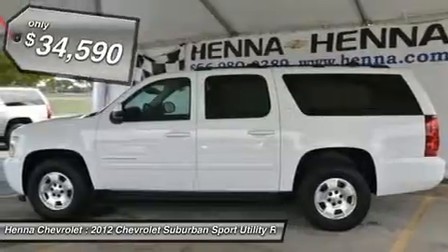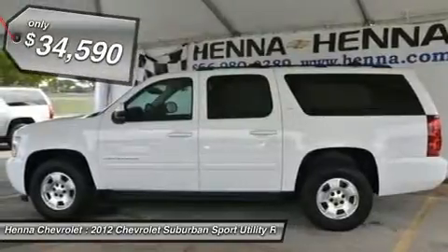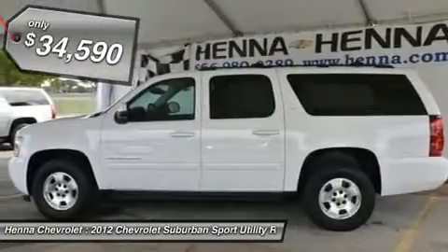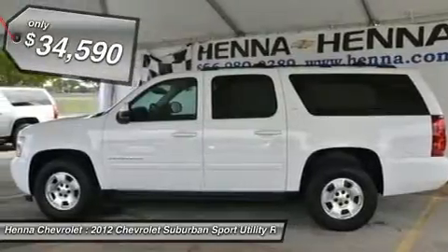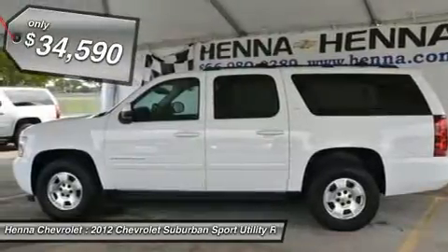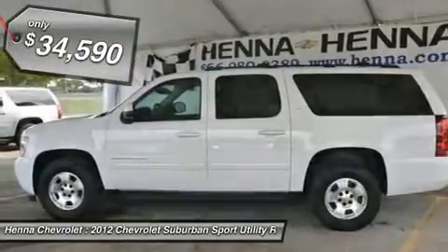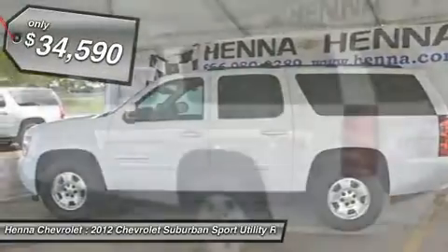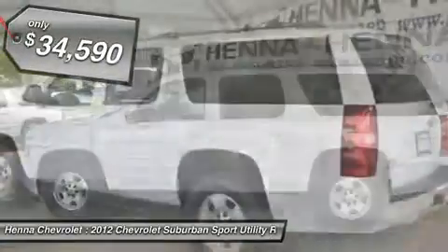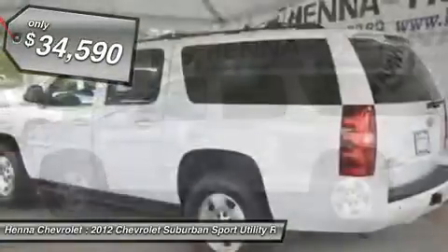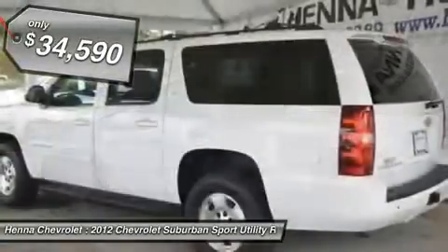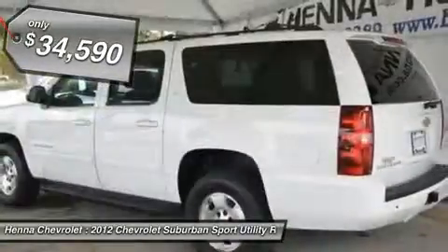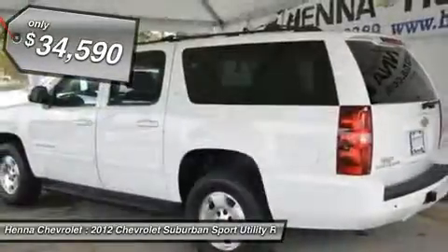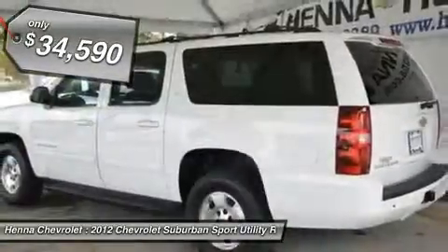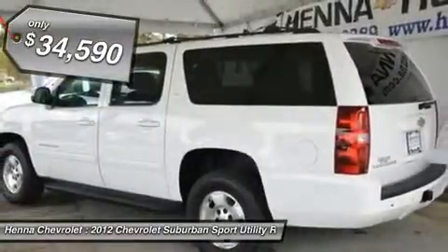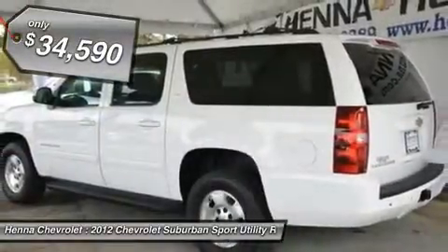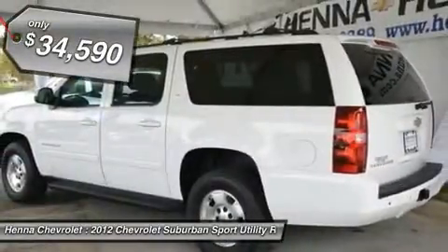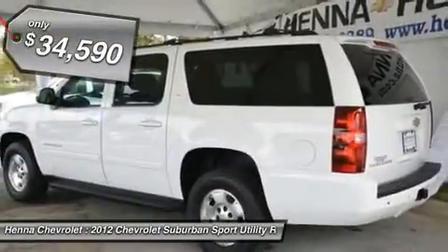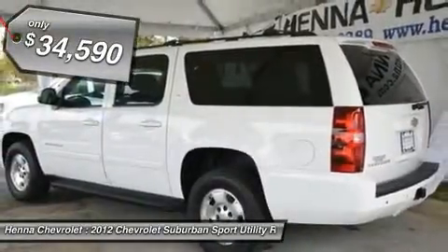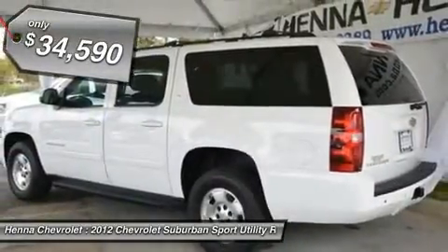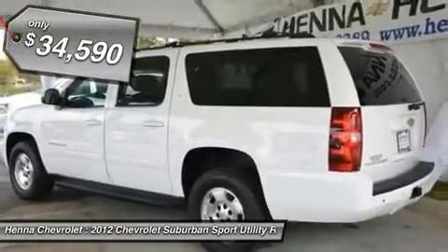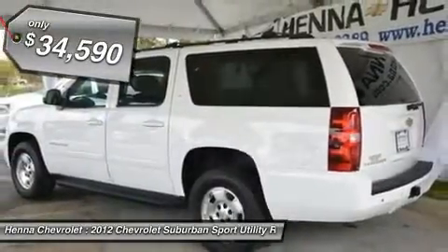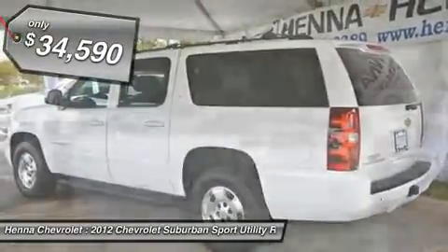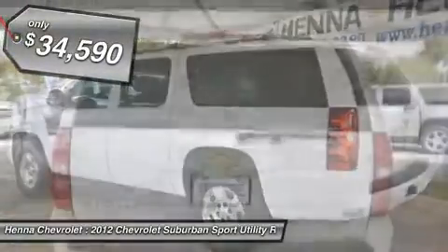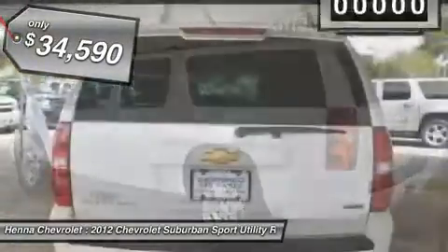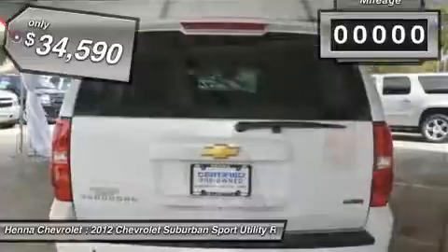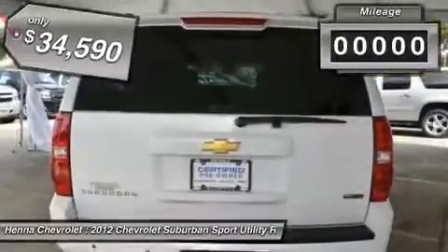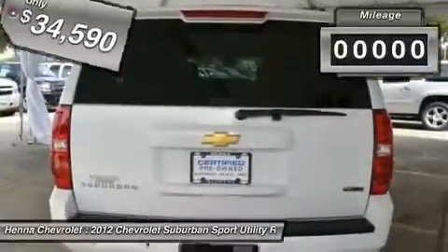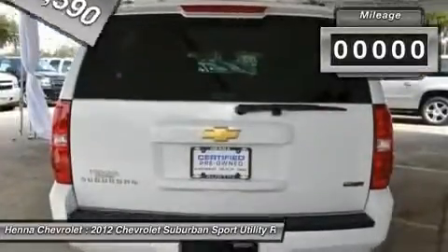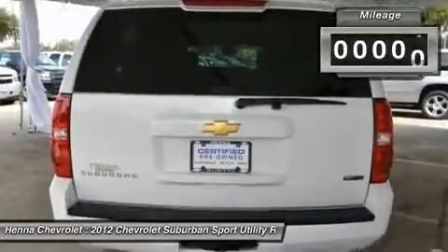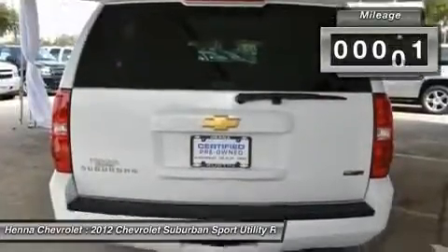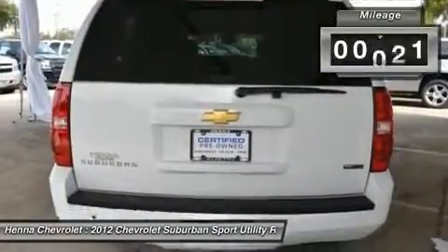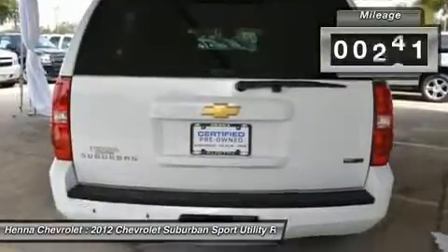Imagine yourself riding around with your family in this superb-looking 2012 Chevrolet Suburban 1500.